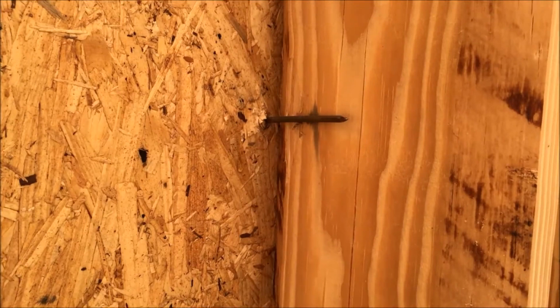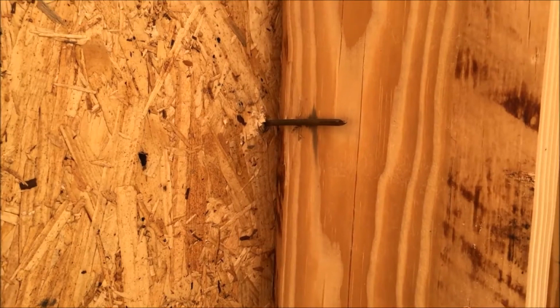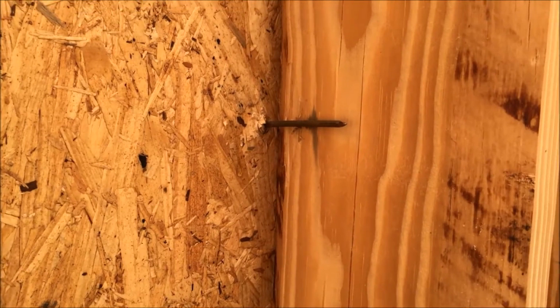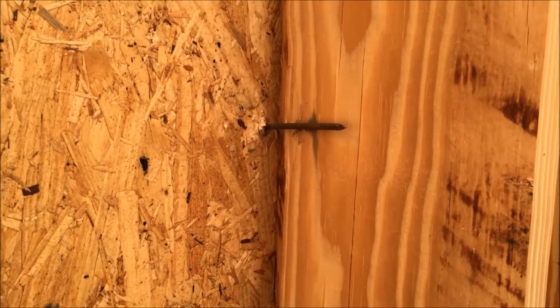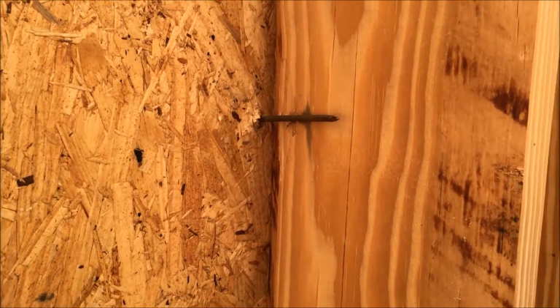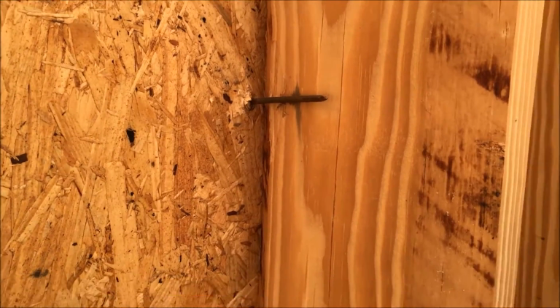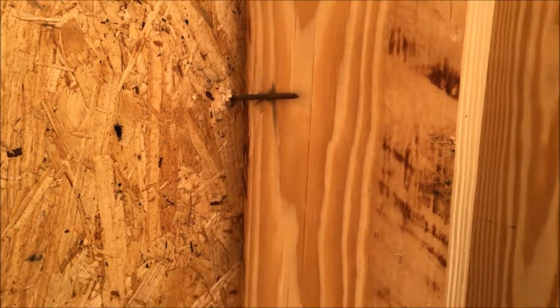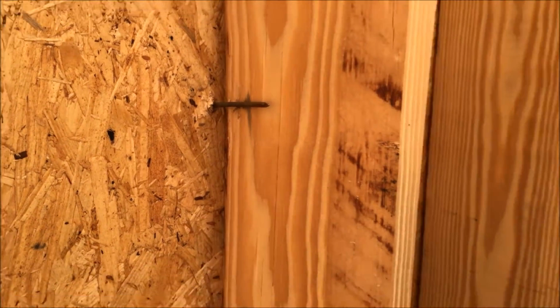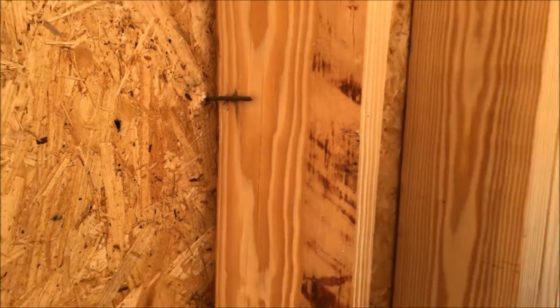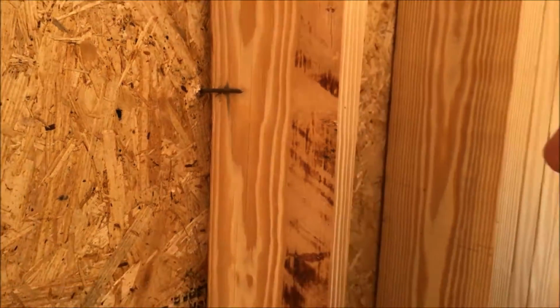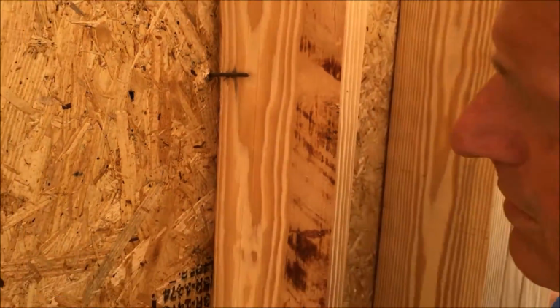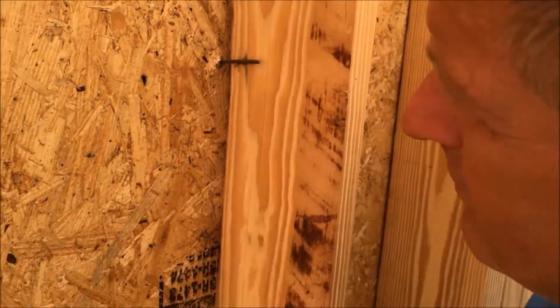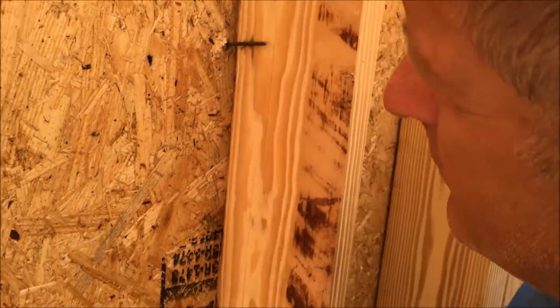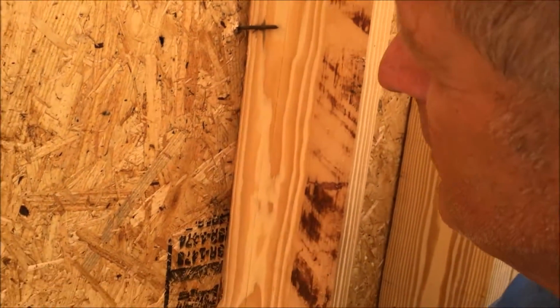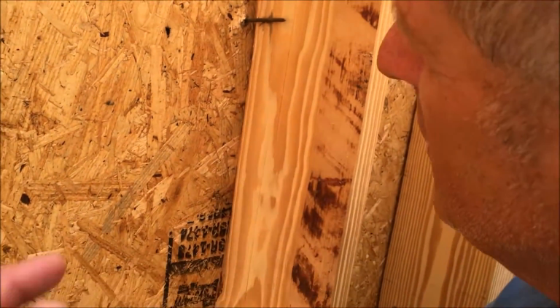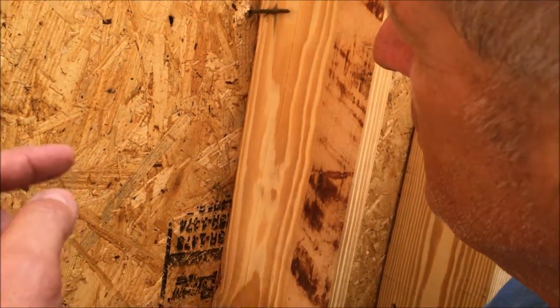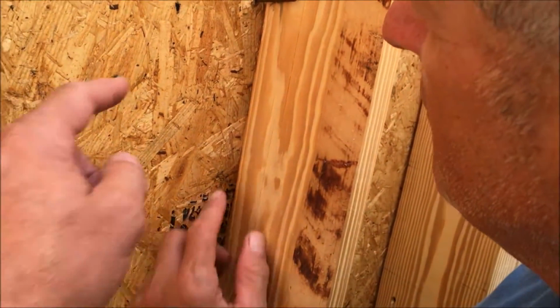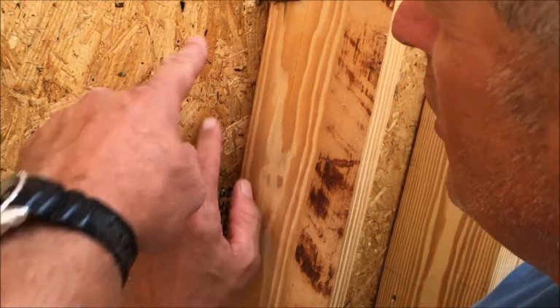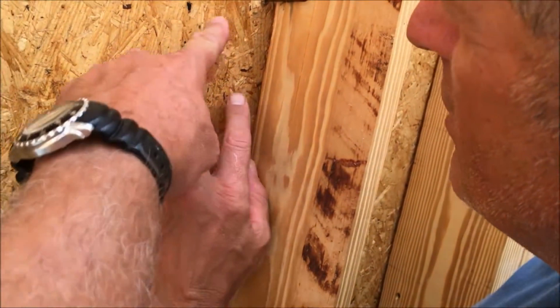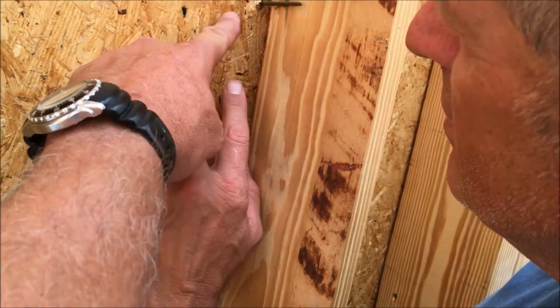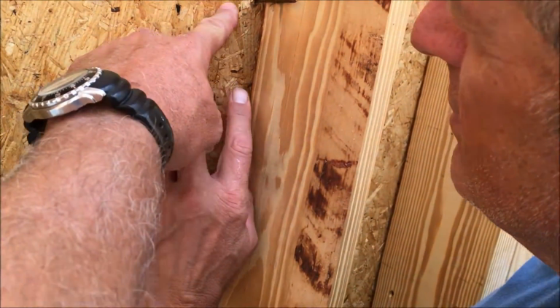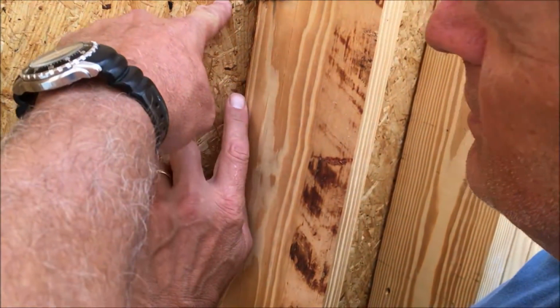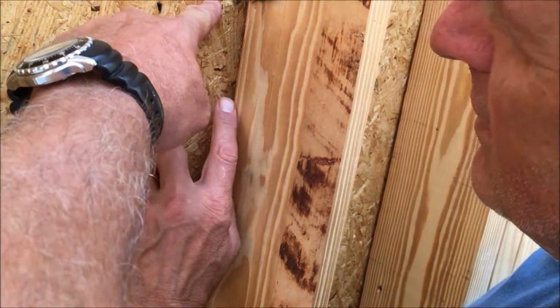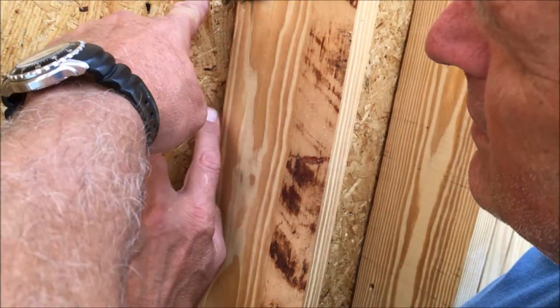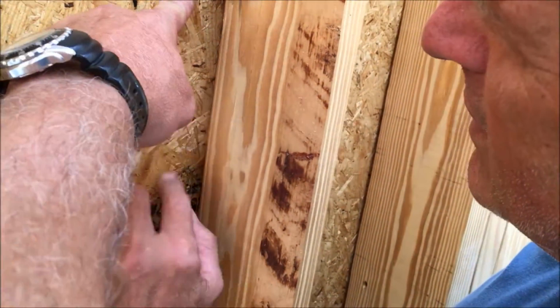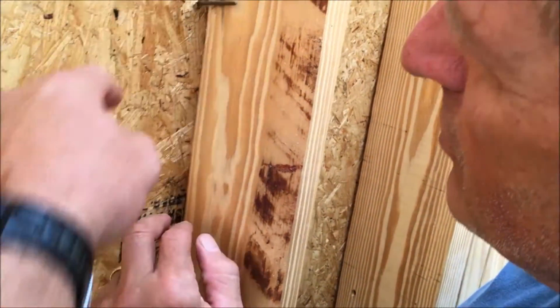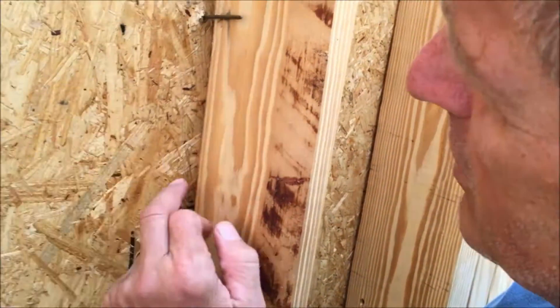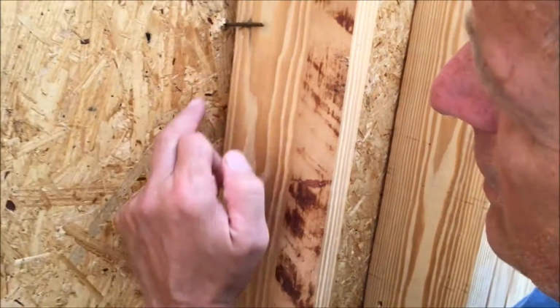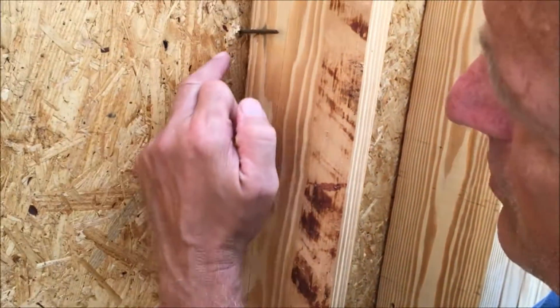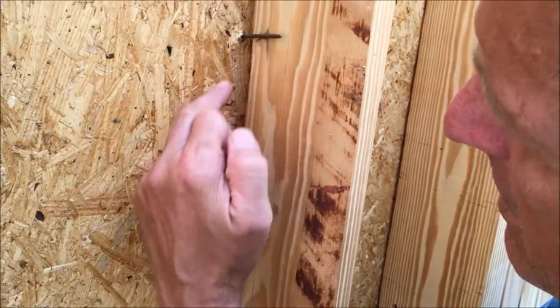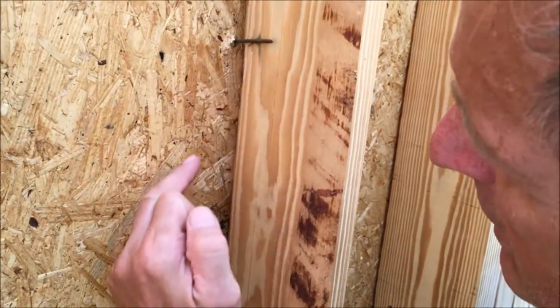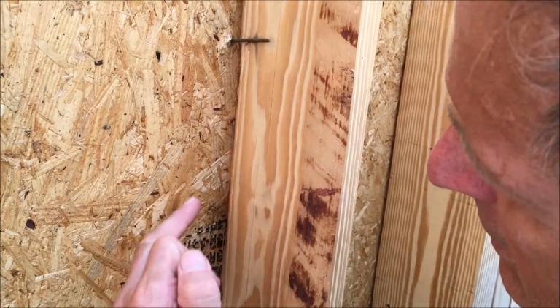Let me get over here and take a look — we do have water intruding and dripping in.